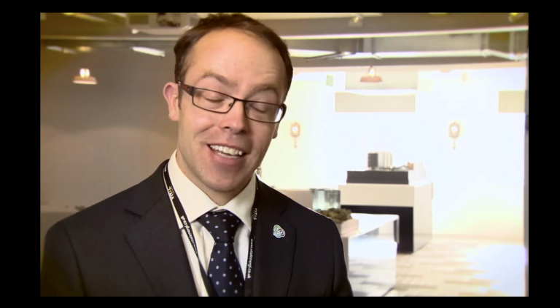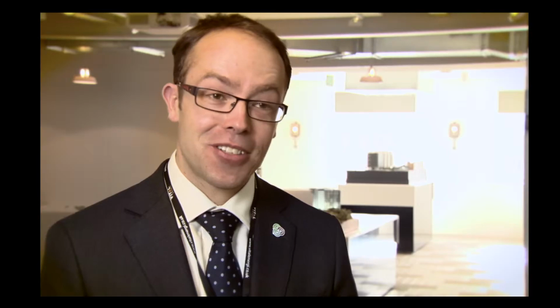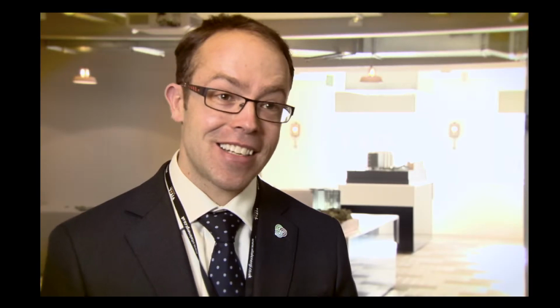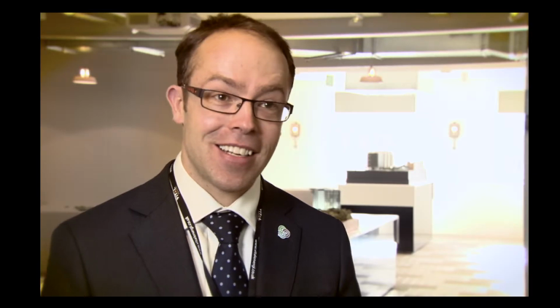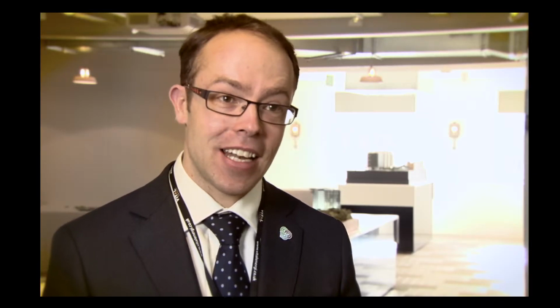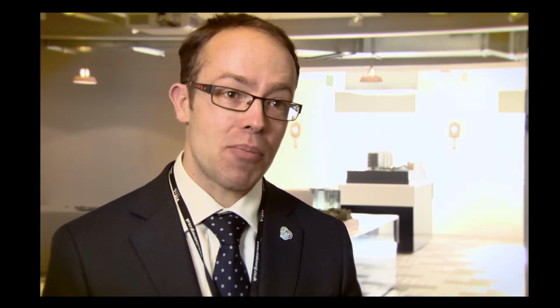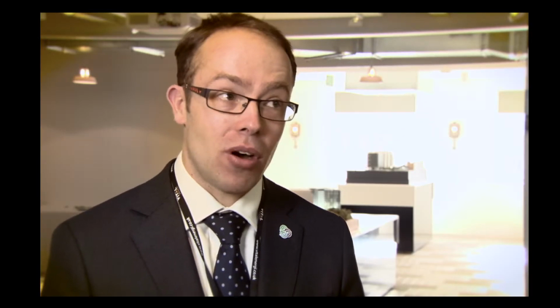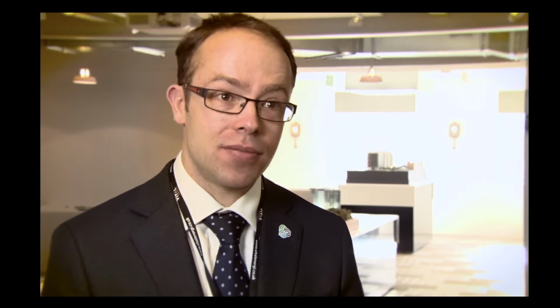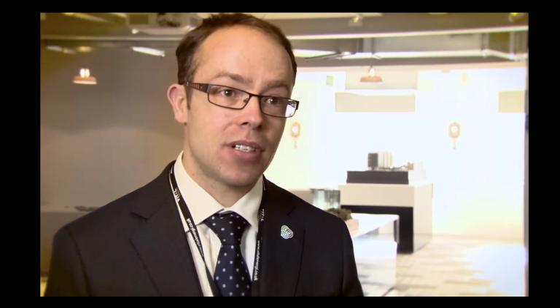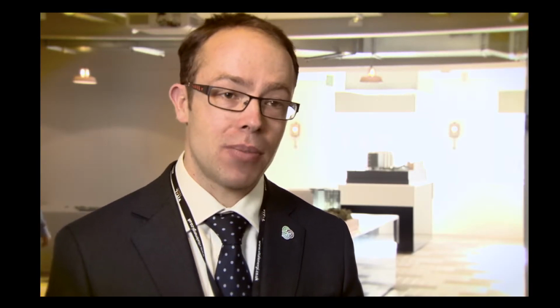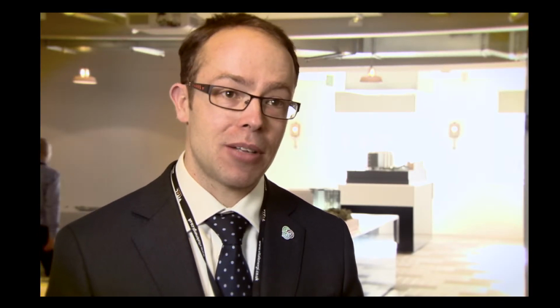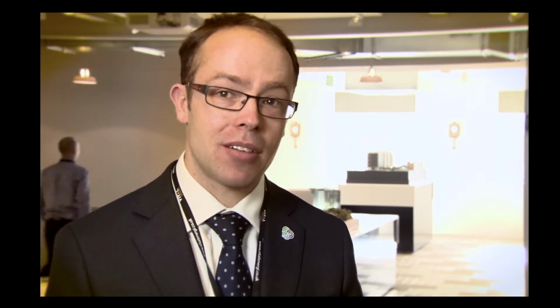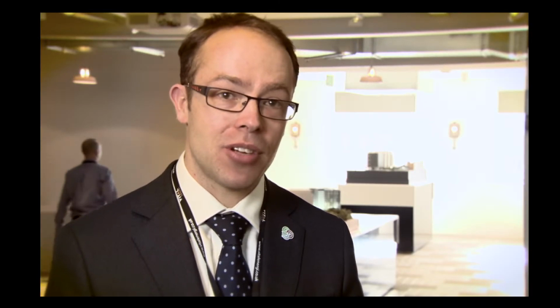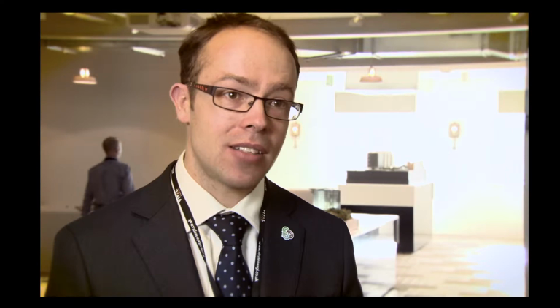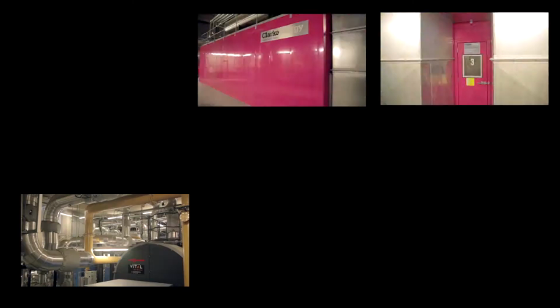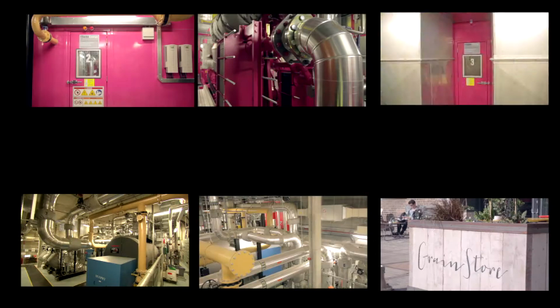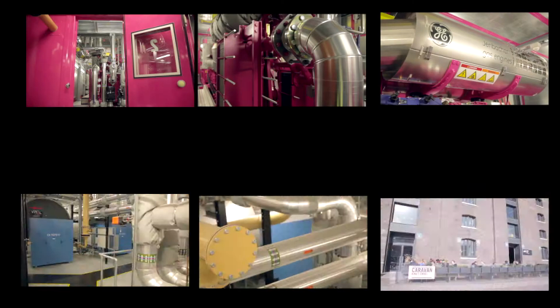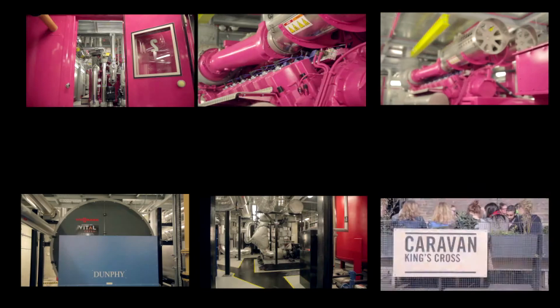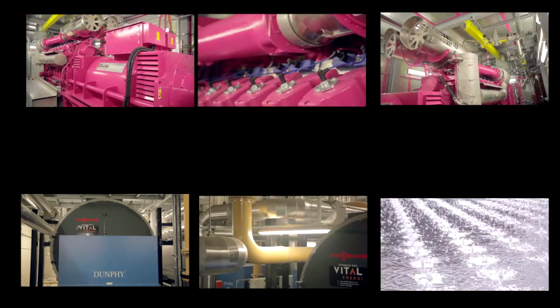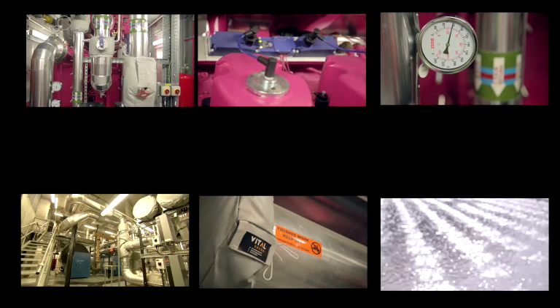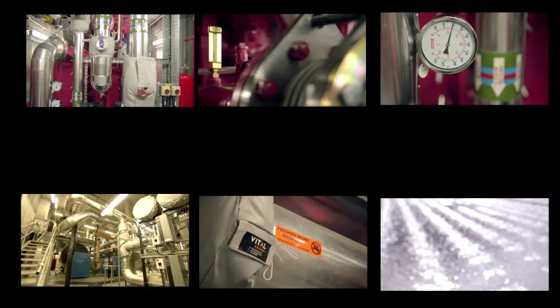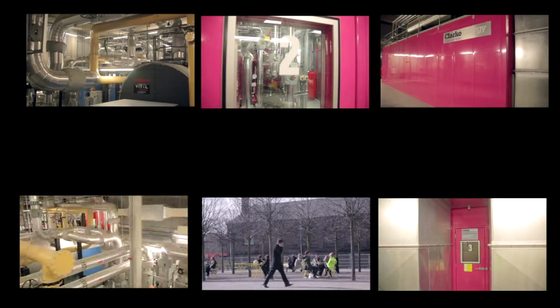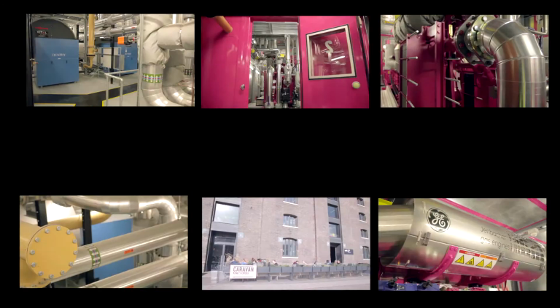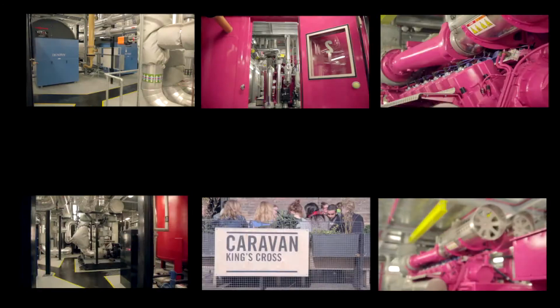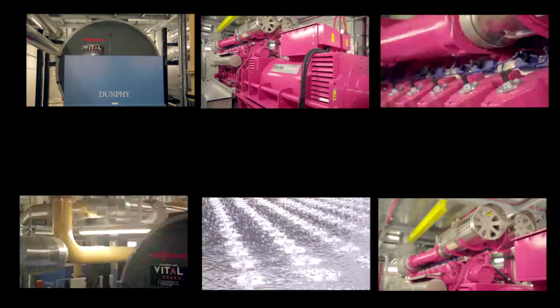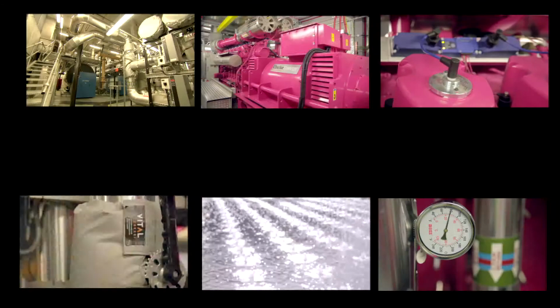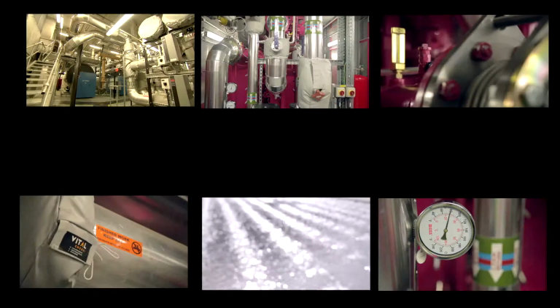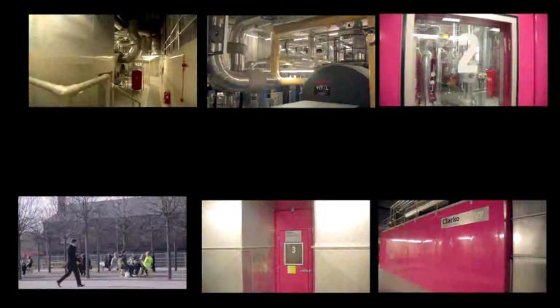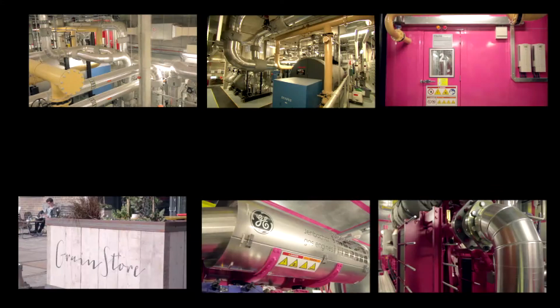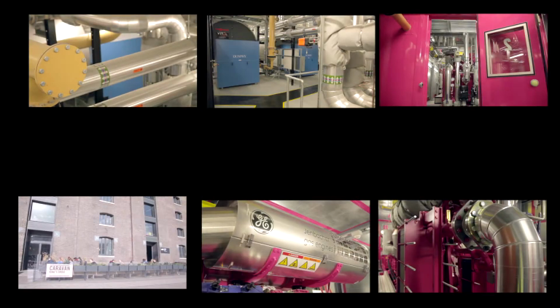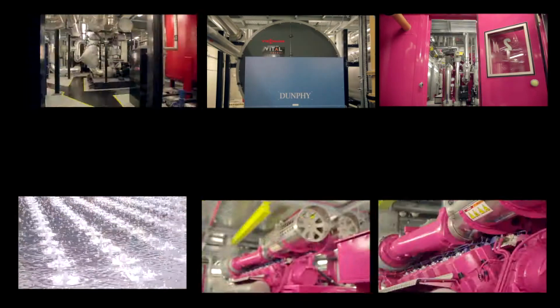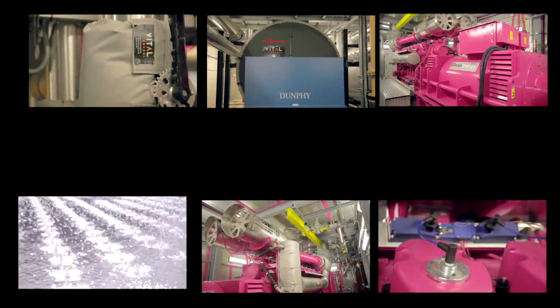Kings Cross is indeed an exemplar of combined heat and power district heating and it's going to deliver a very sustainable energy system for a long time to come.